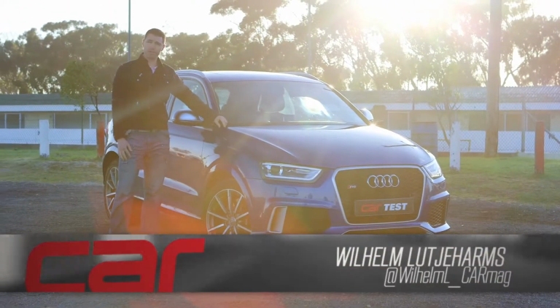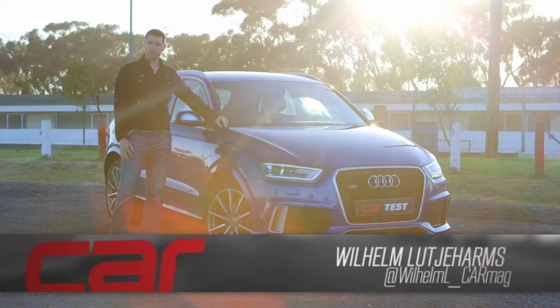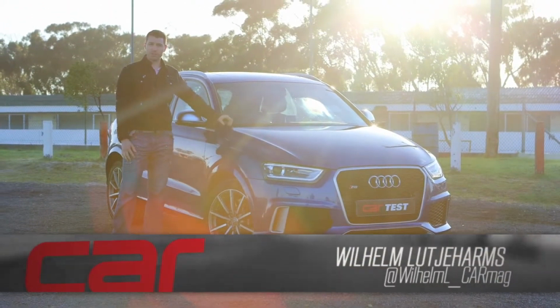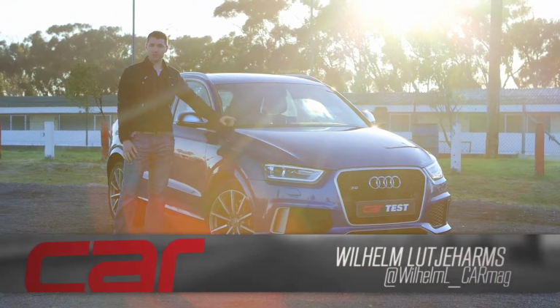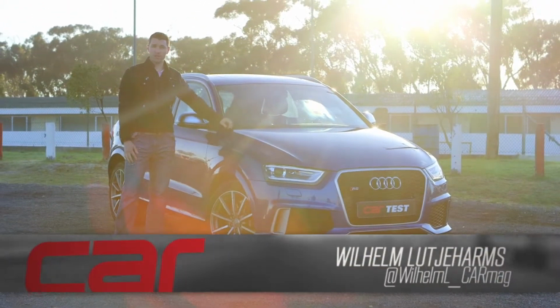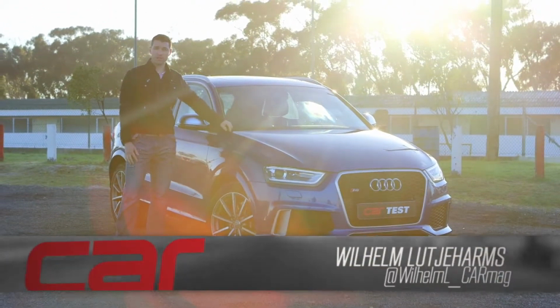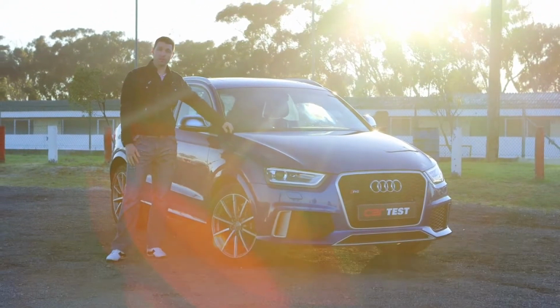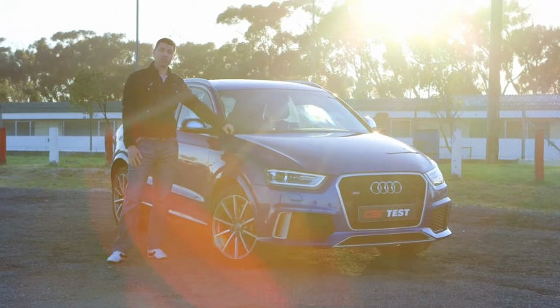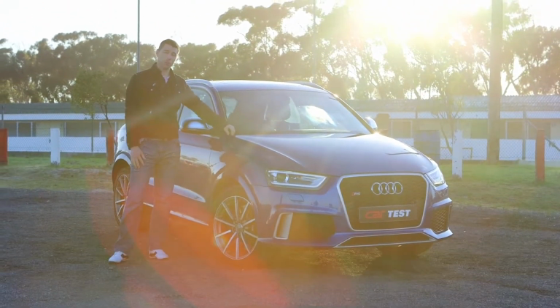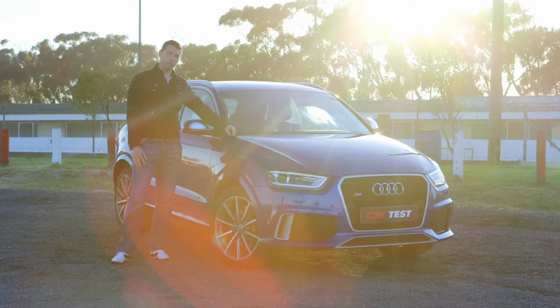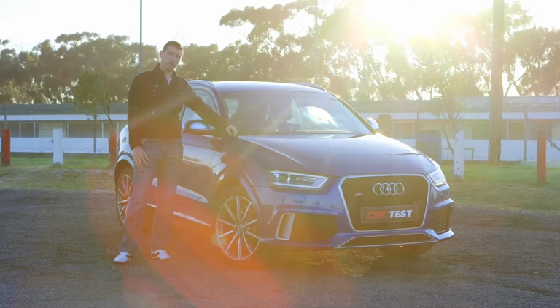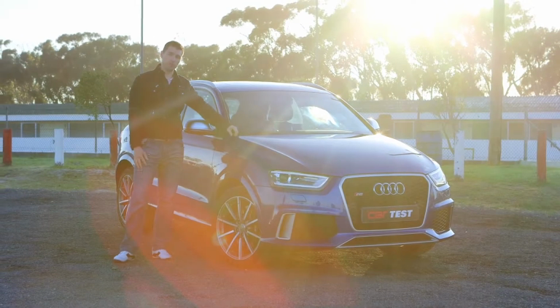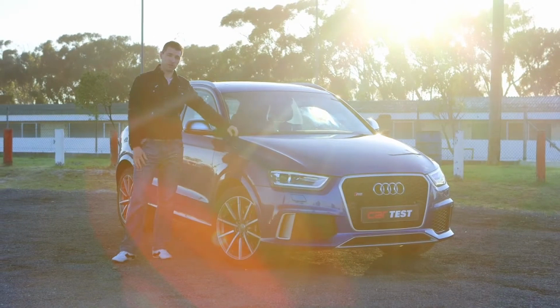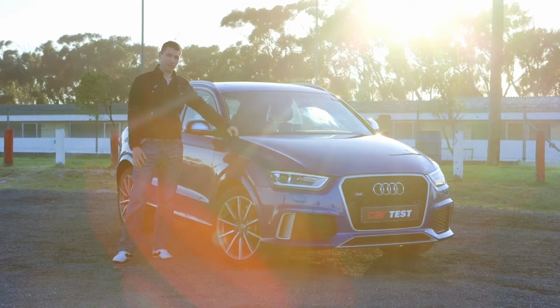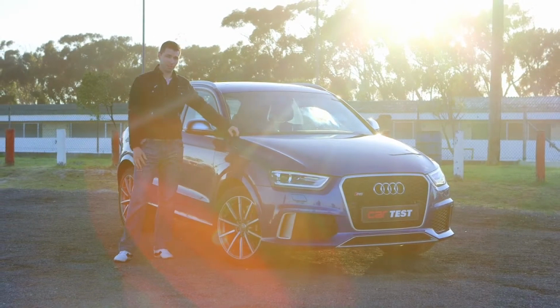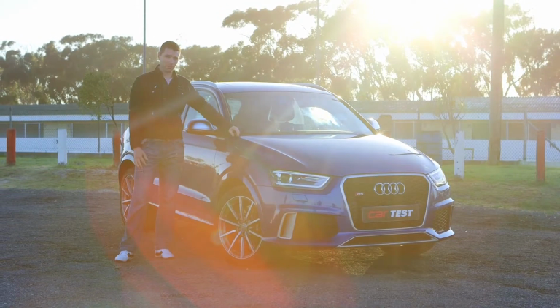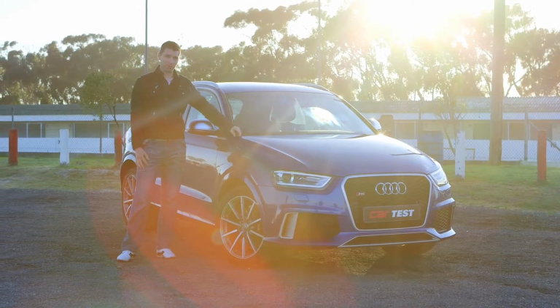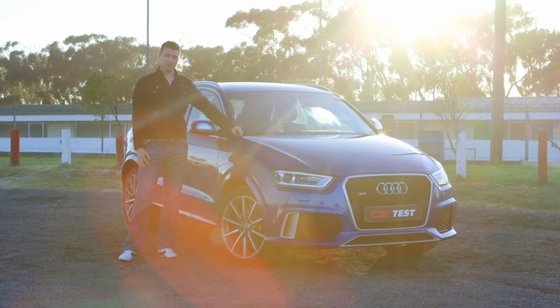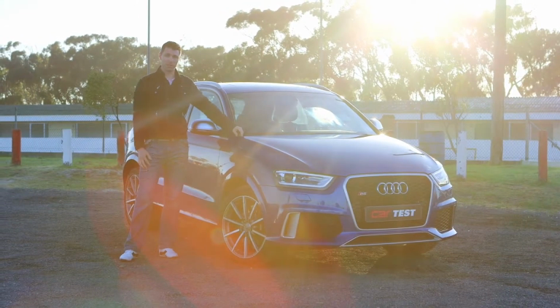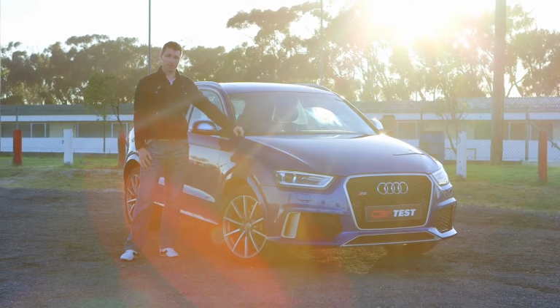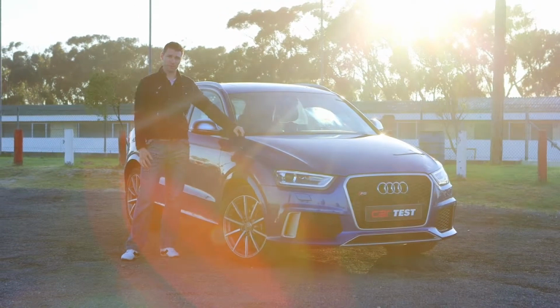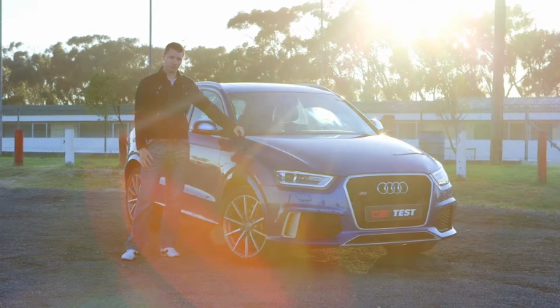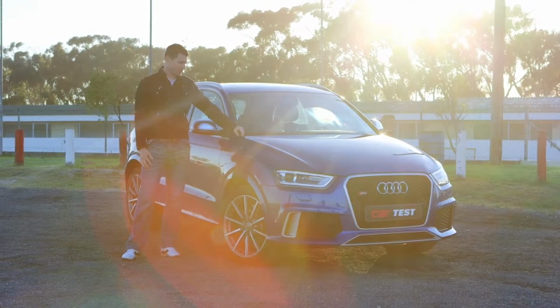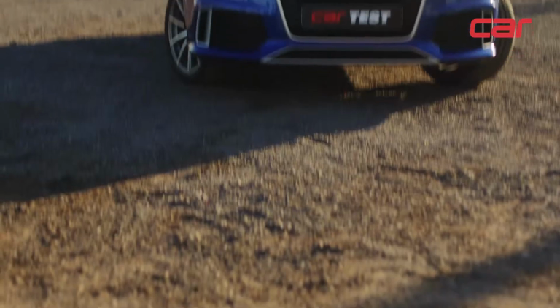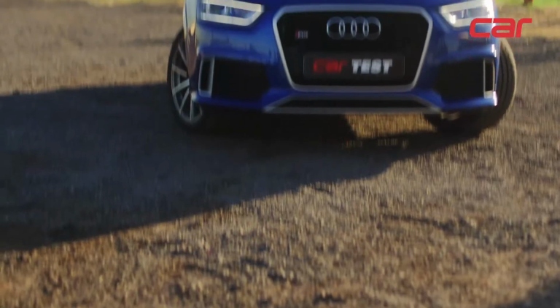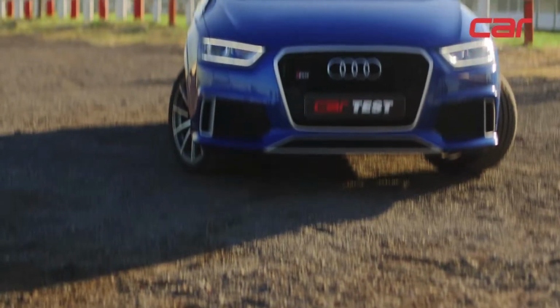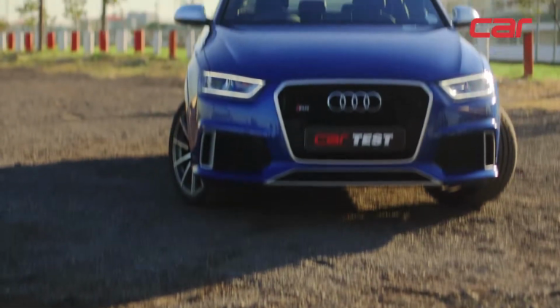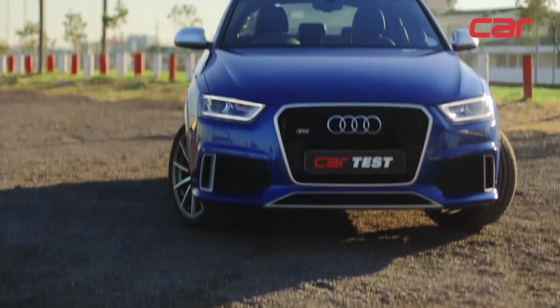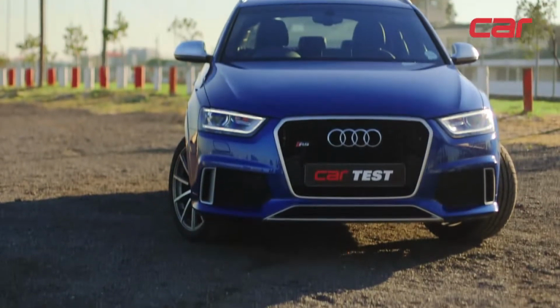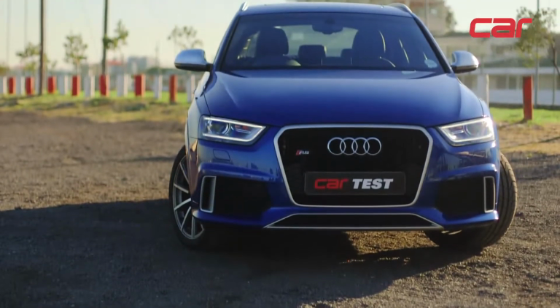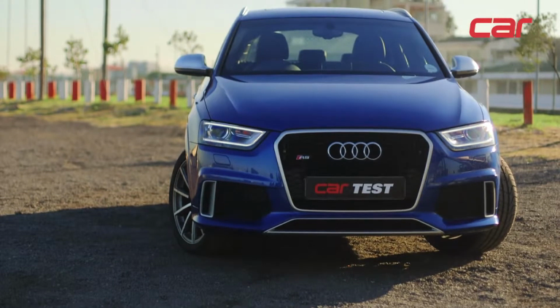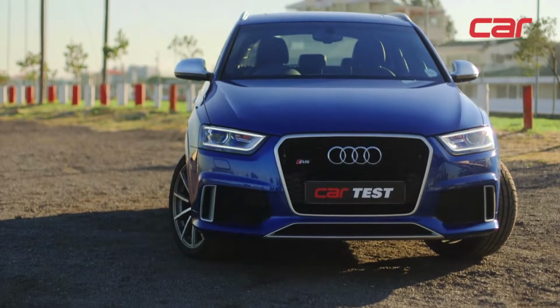This year, we've already seen the launch of the S3, the S3 Sportback, as well as a very capable and fast RS7. However, this is a bit of a different car.